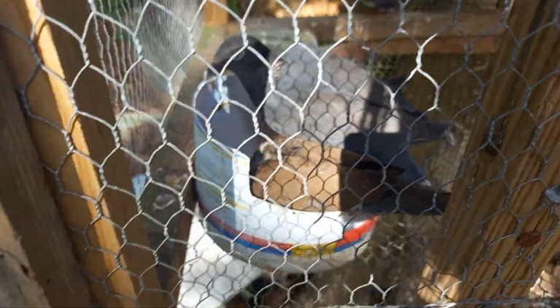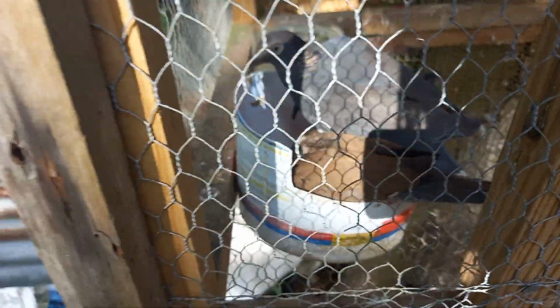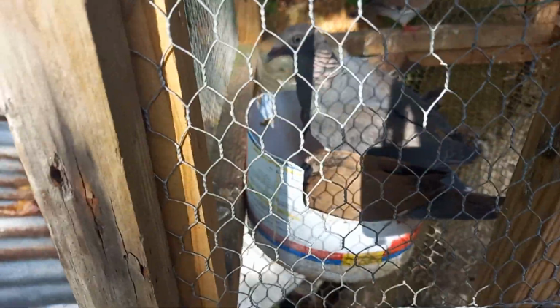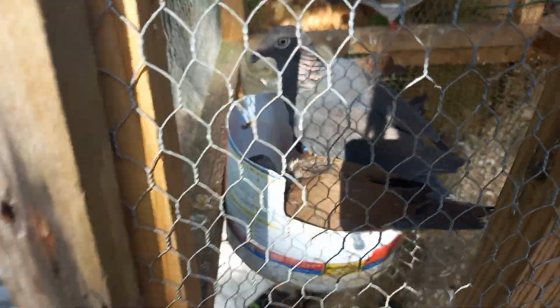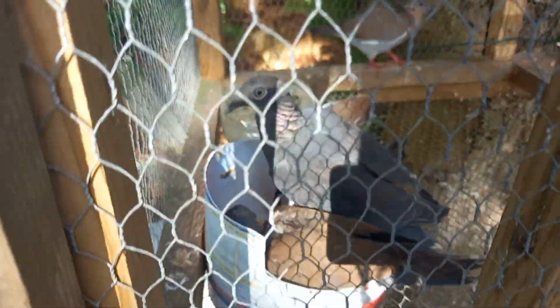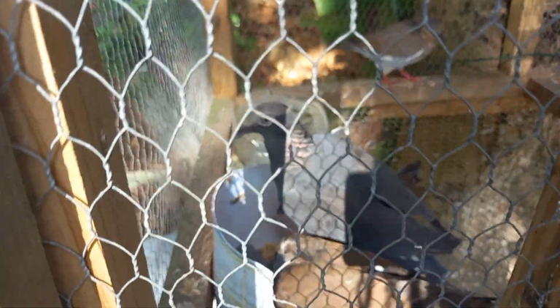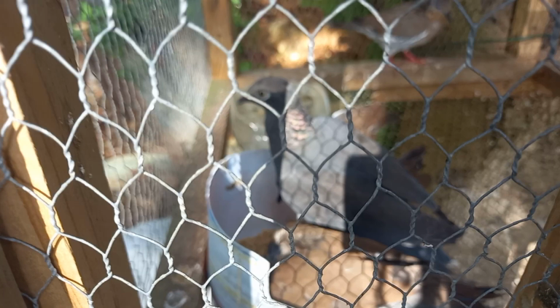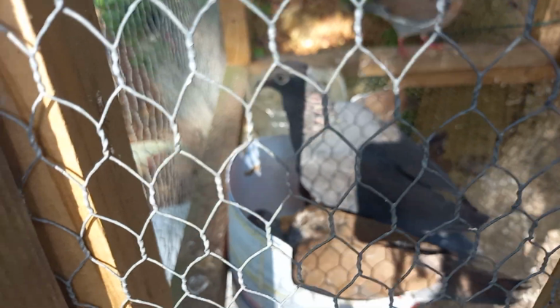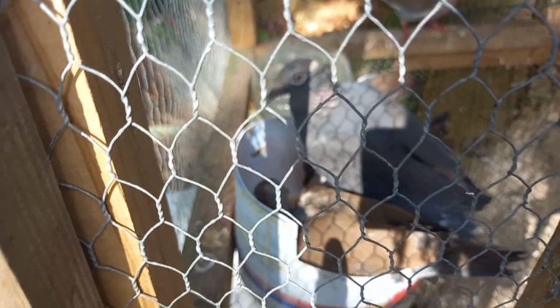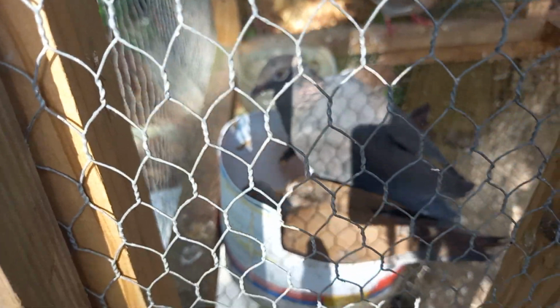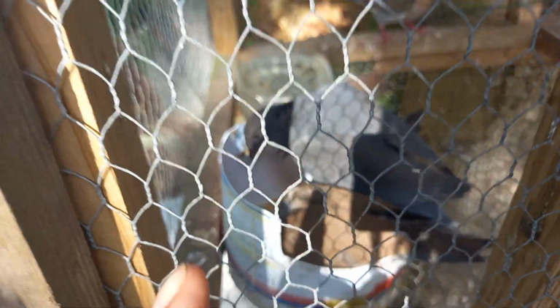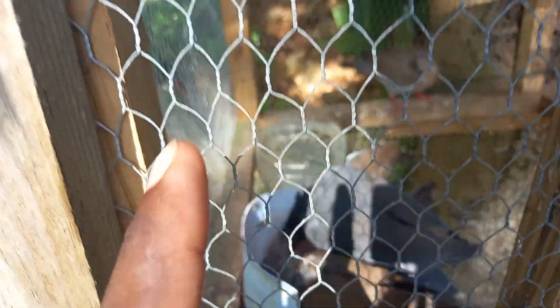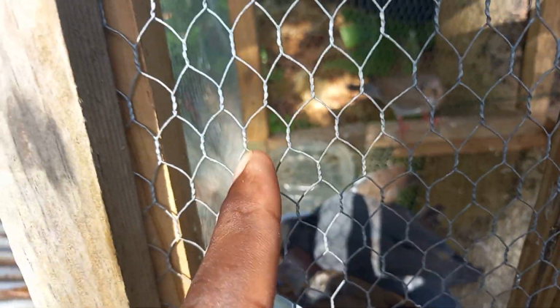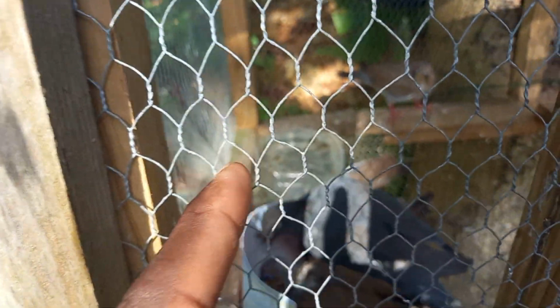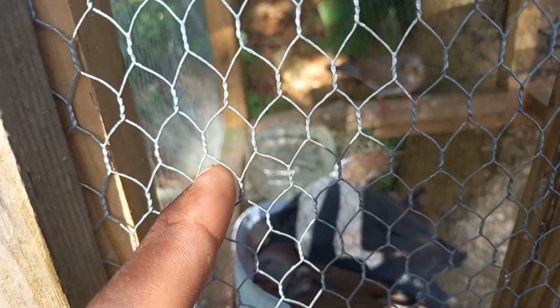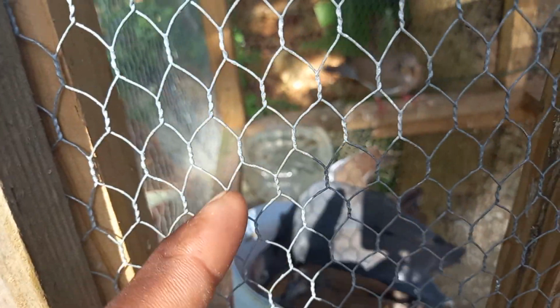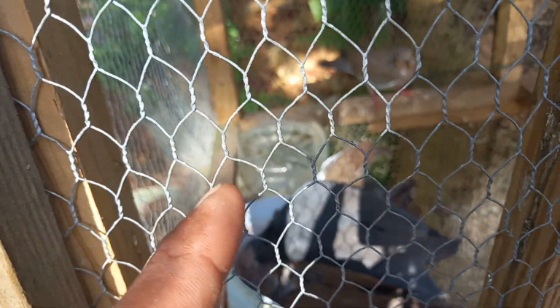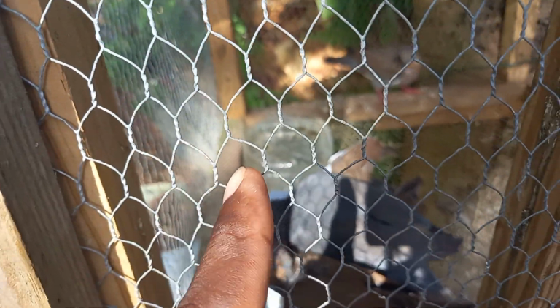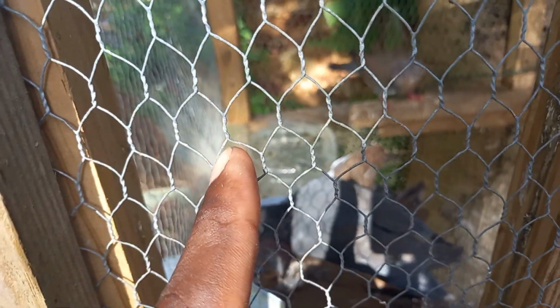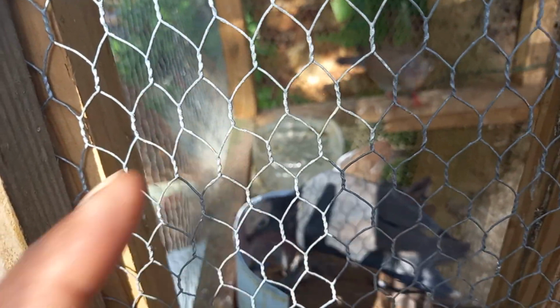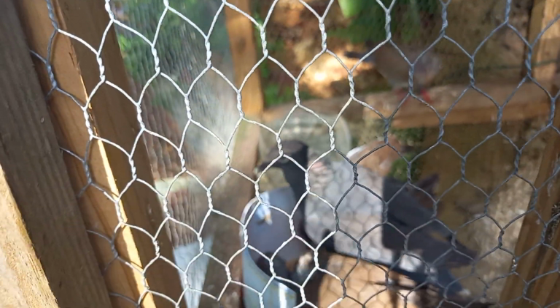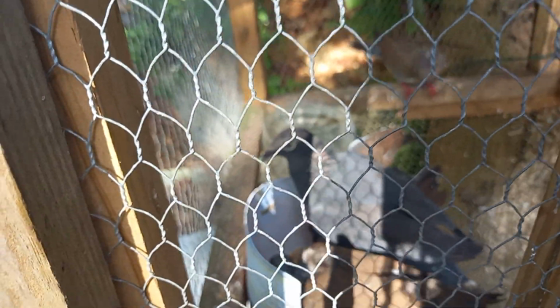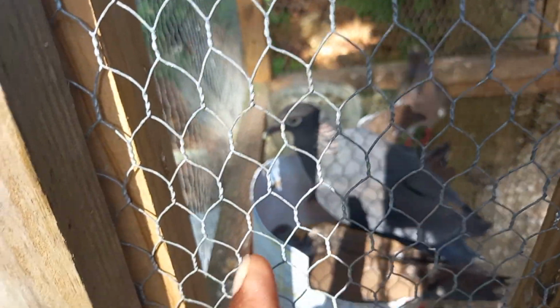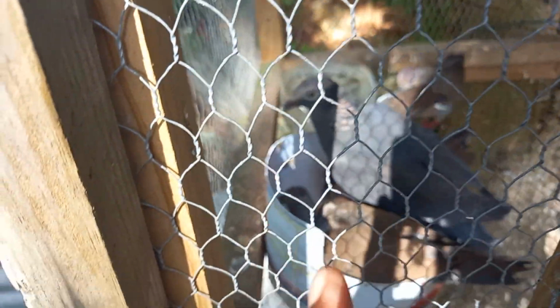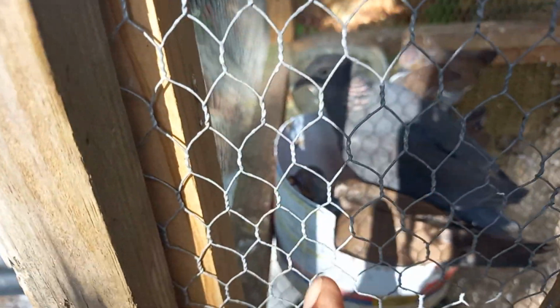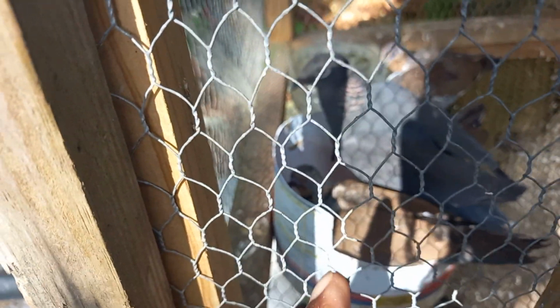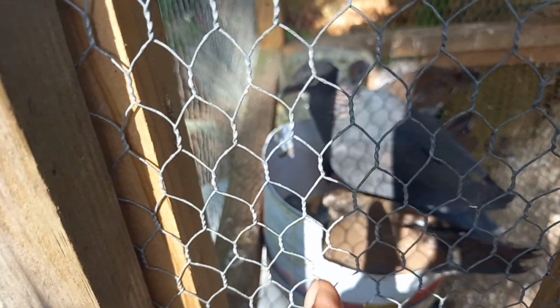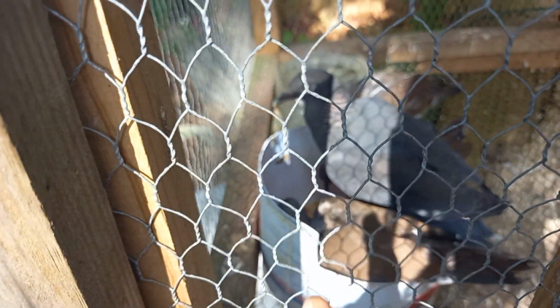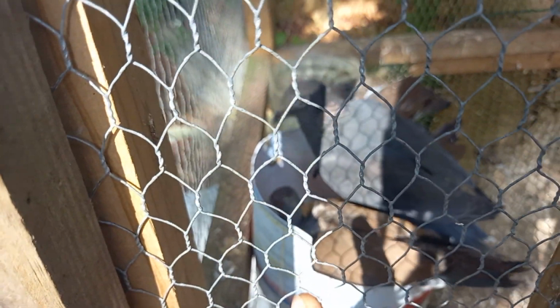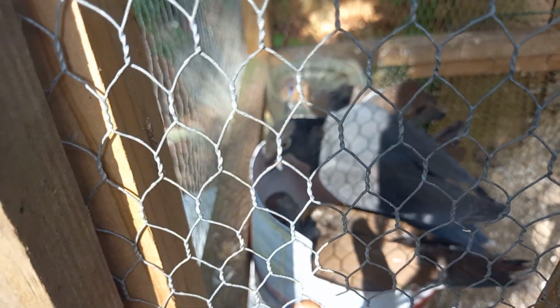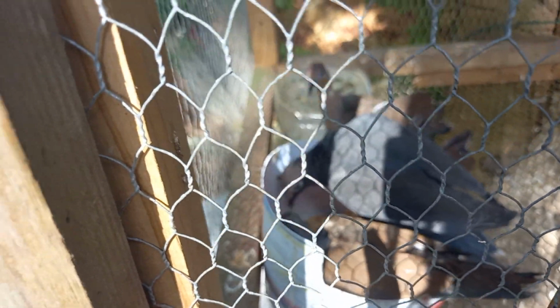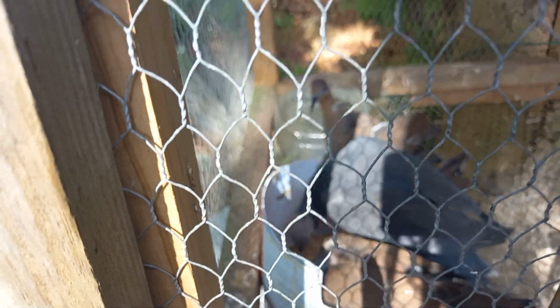You guys can see I changed their water and gave them some feed and they are actually eating now.